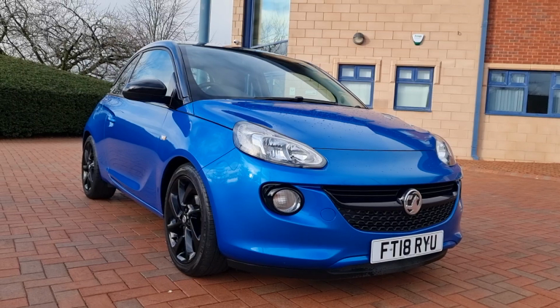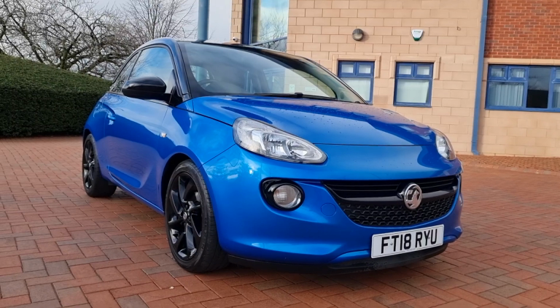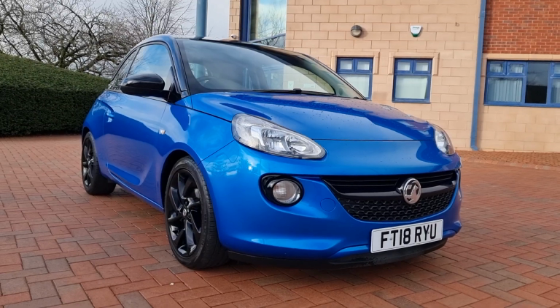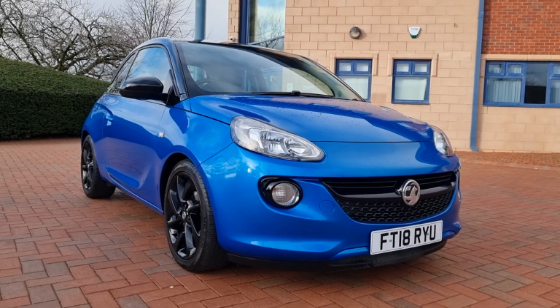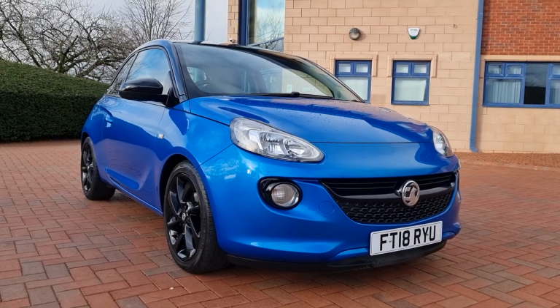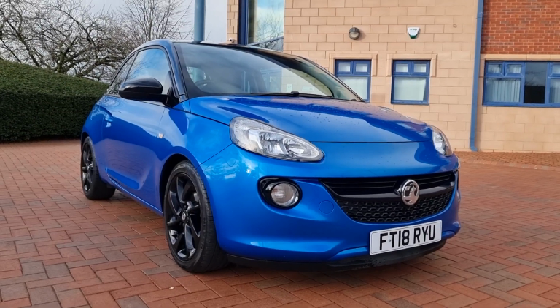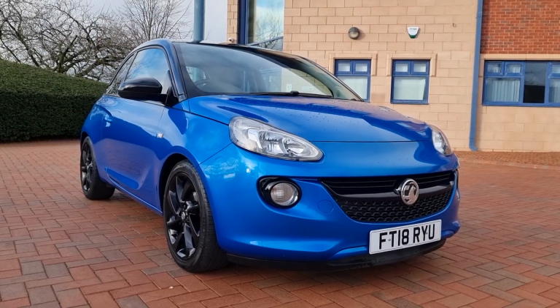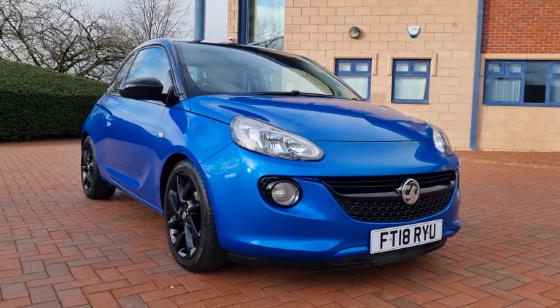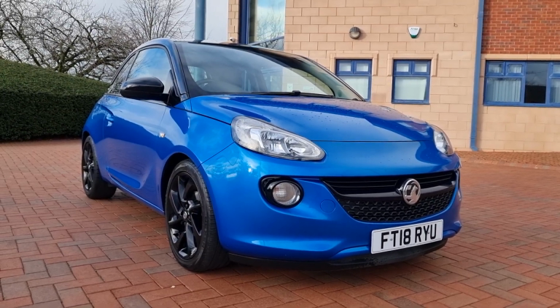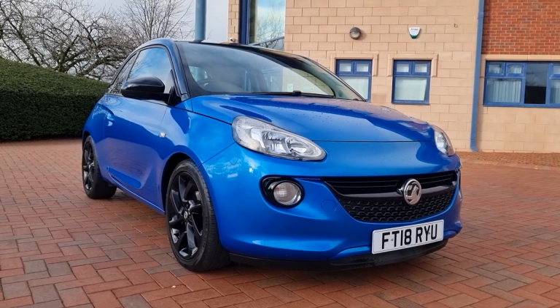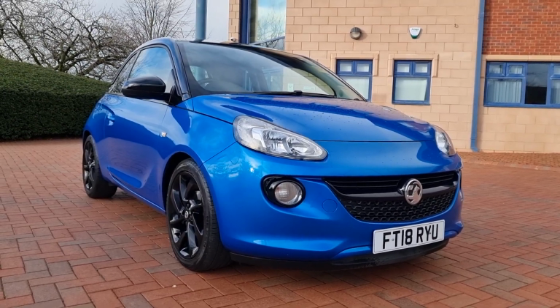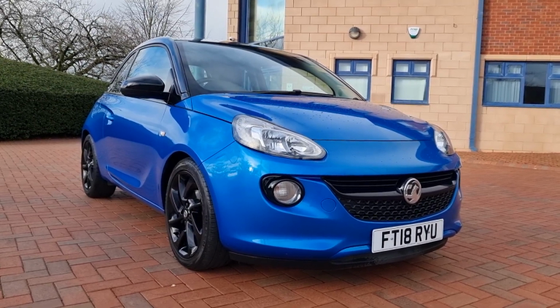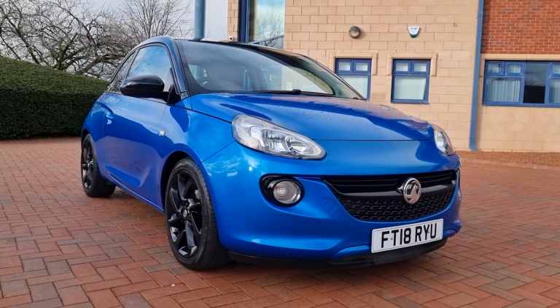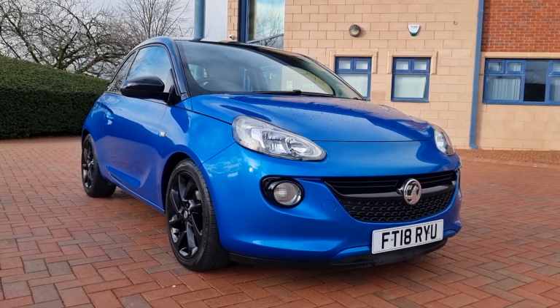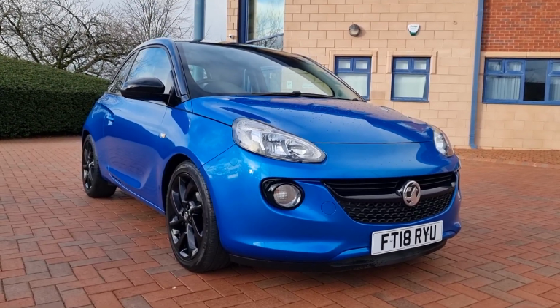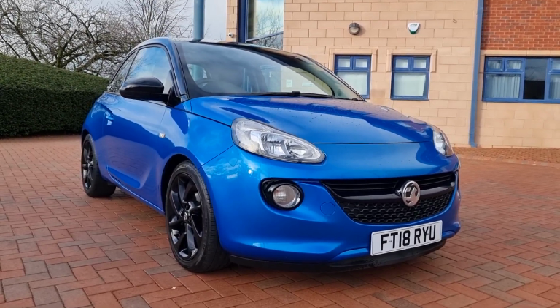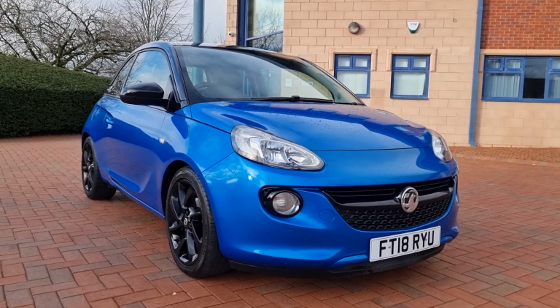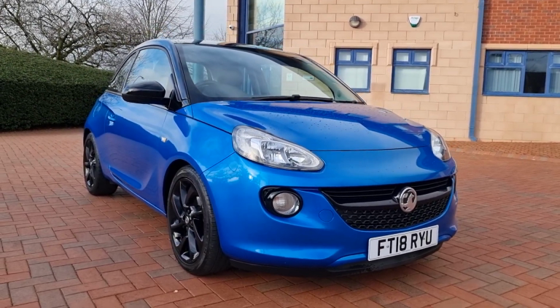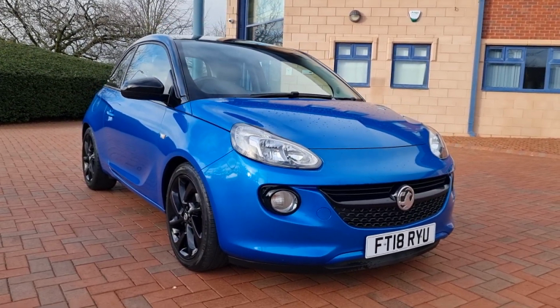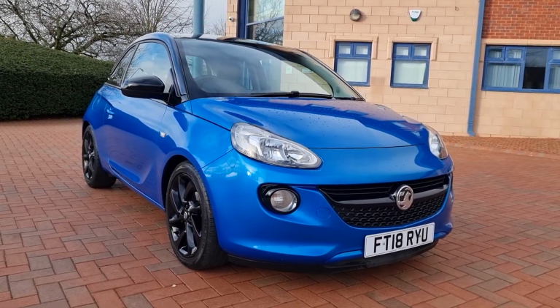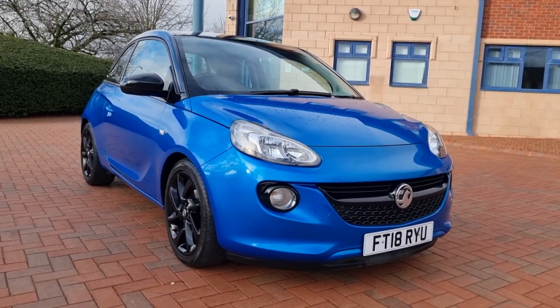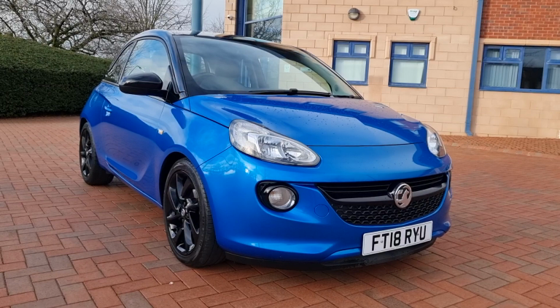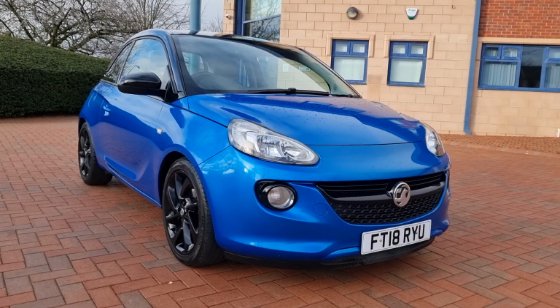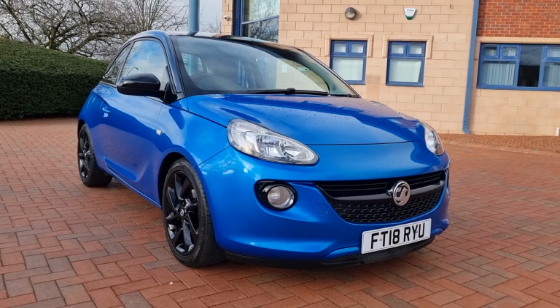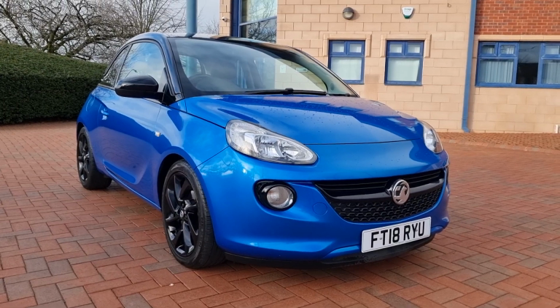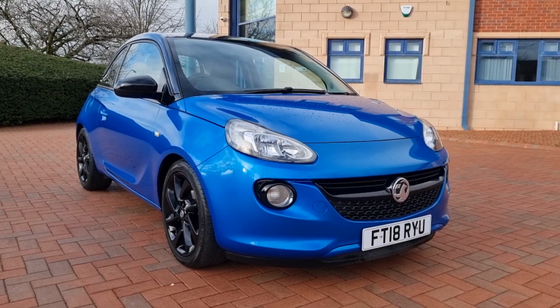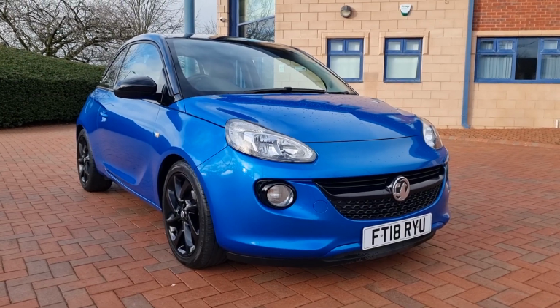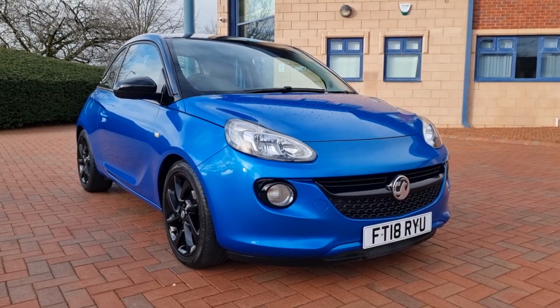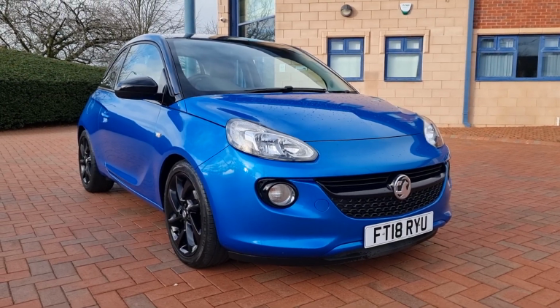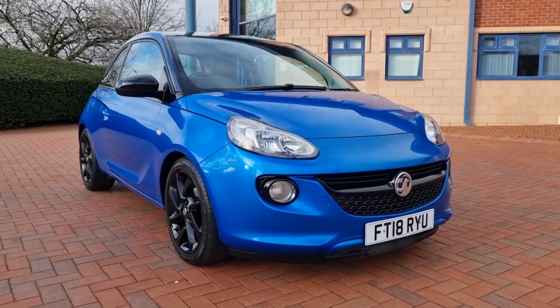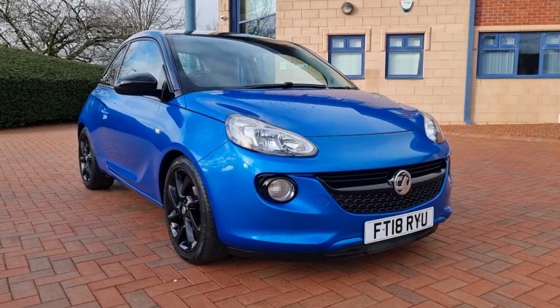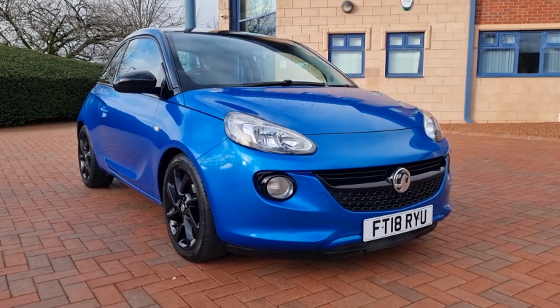Good afternoon folks, welcome to Shelton Car Sales here on a Saturday afternoon. Walk and talk video as we do here at Shelton — a little new arrival today.